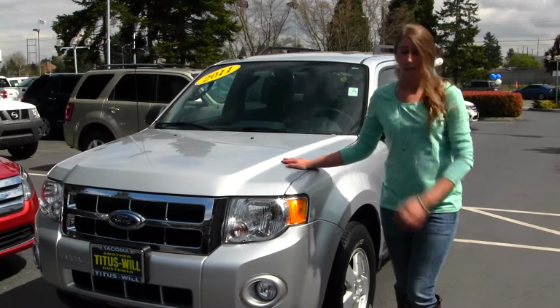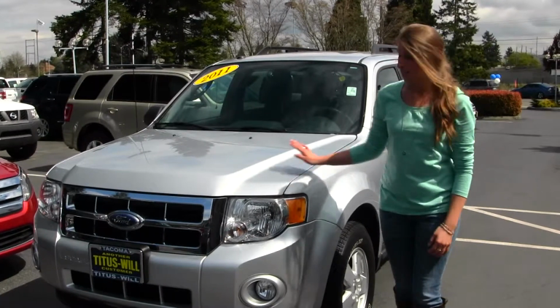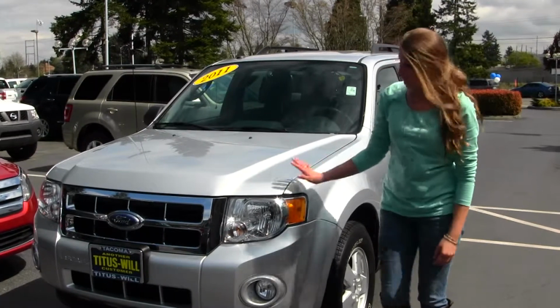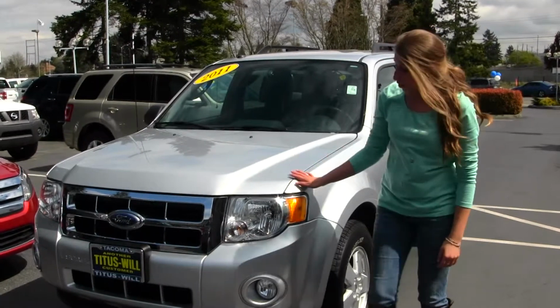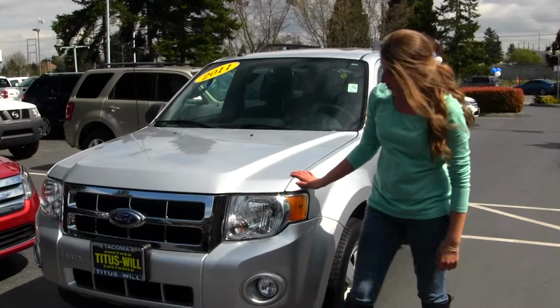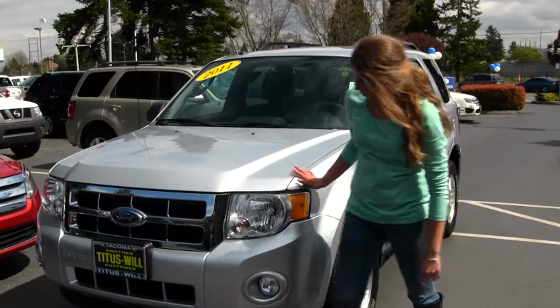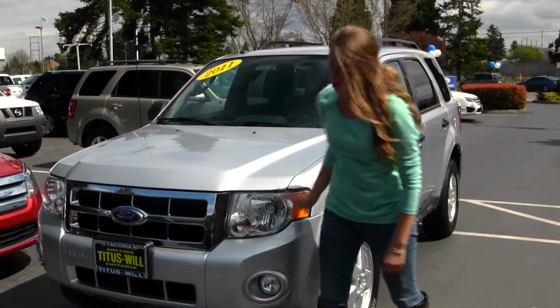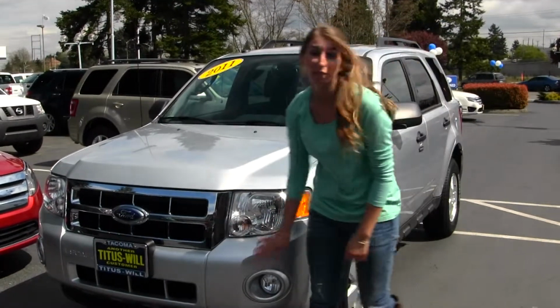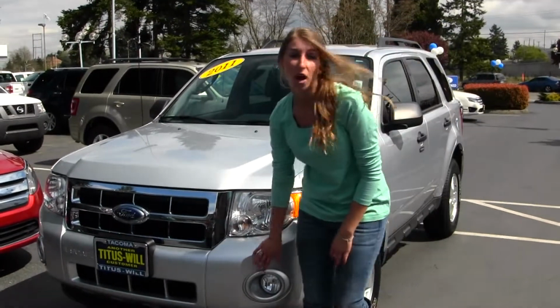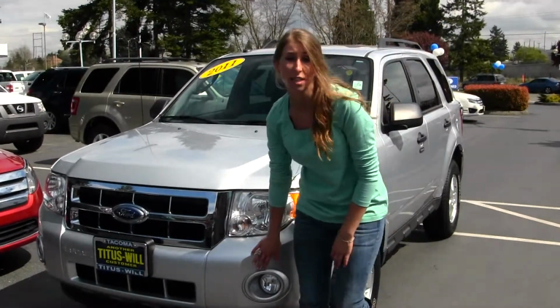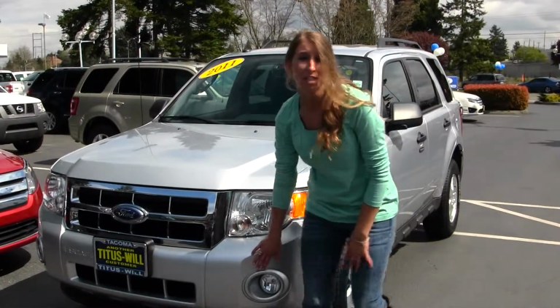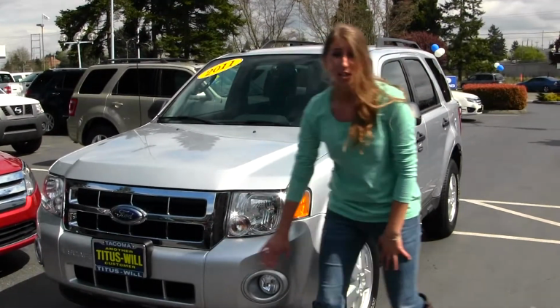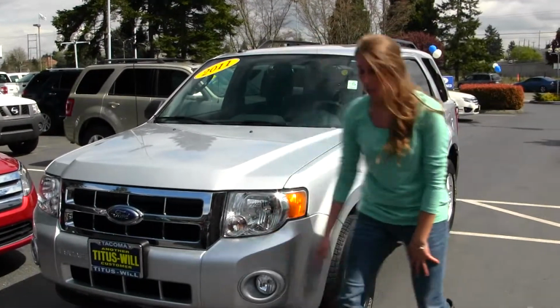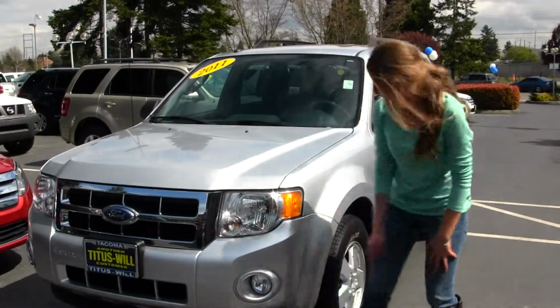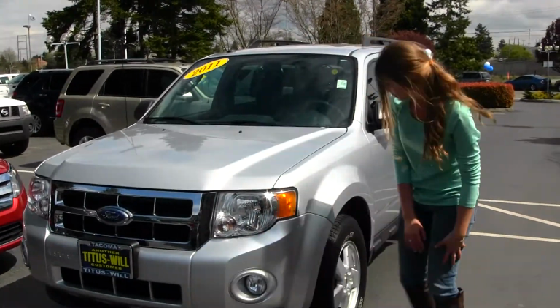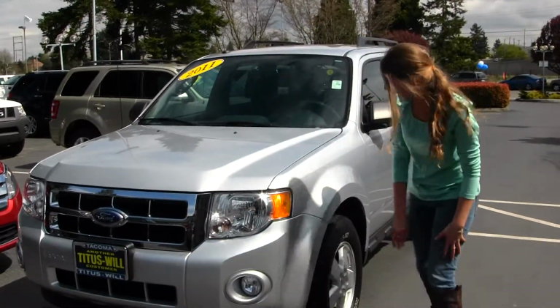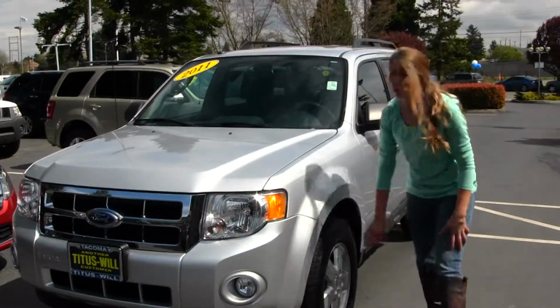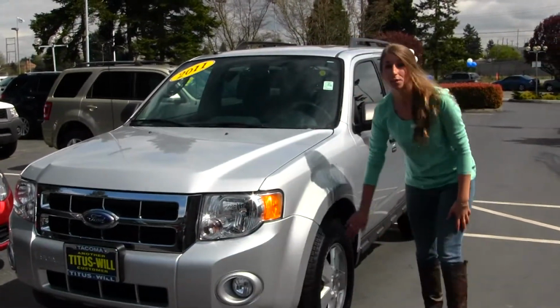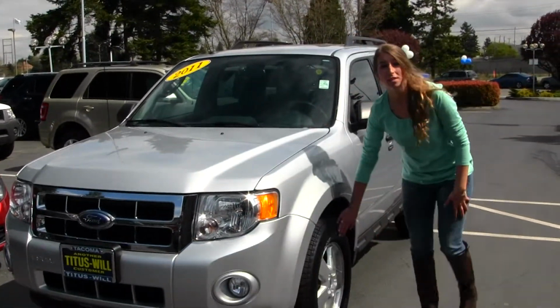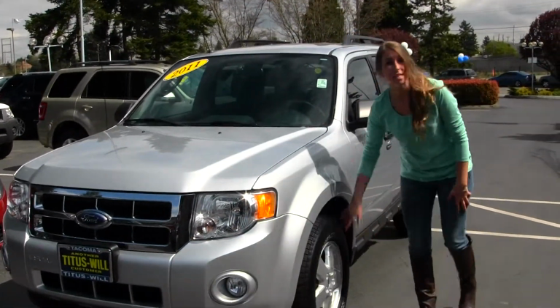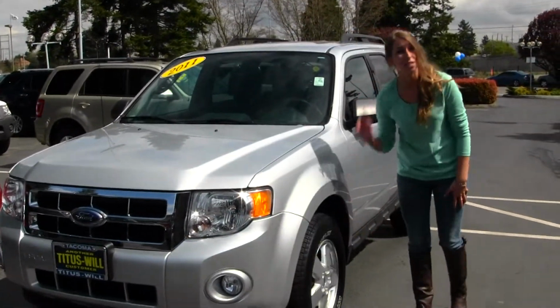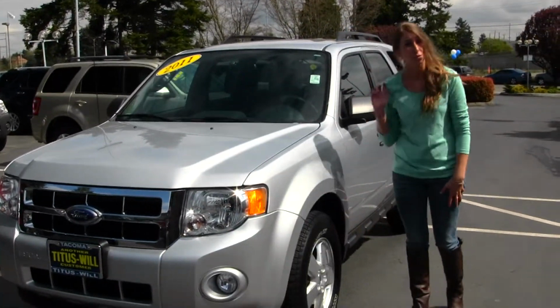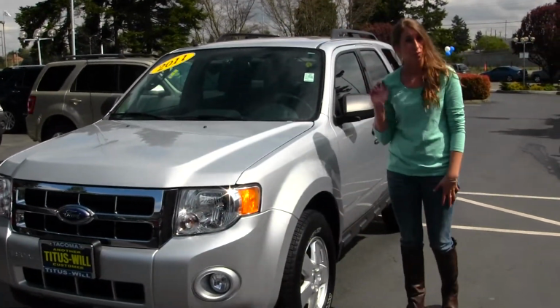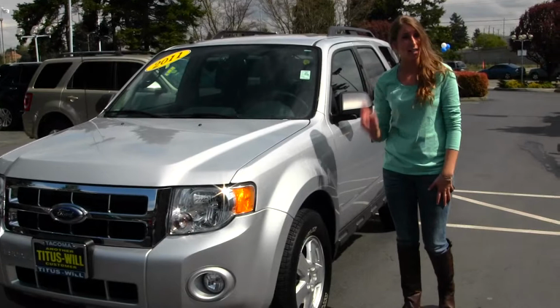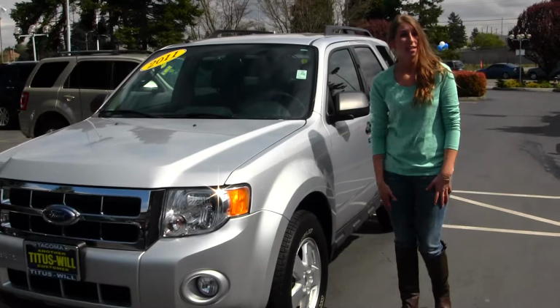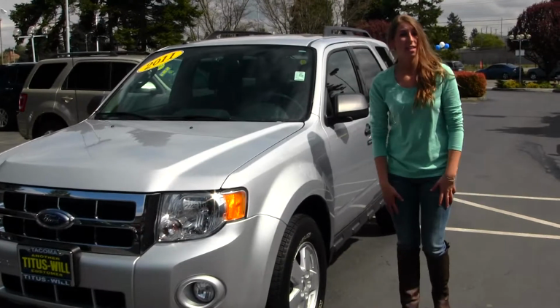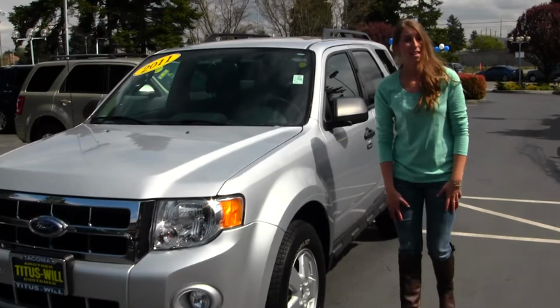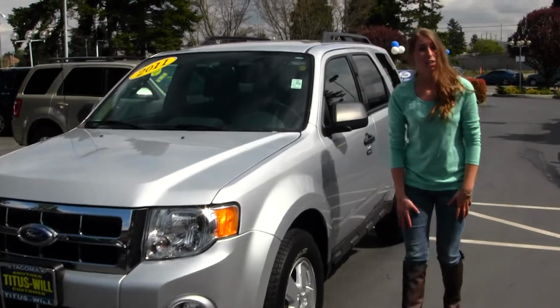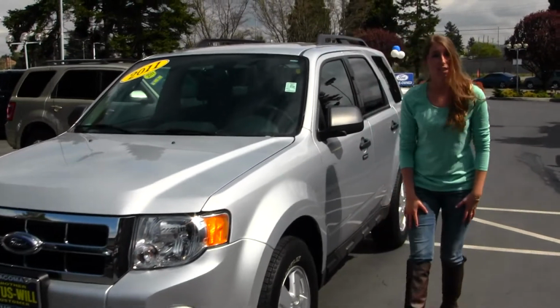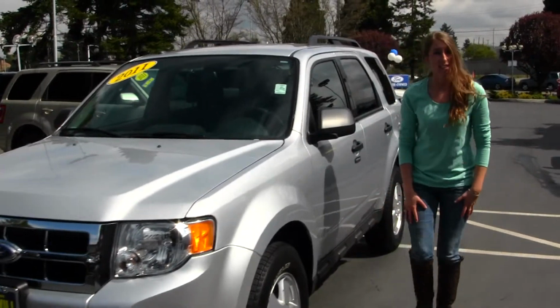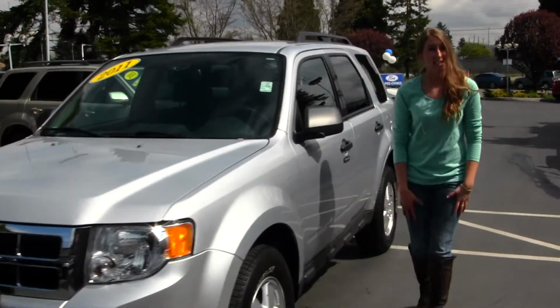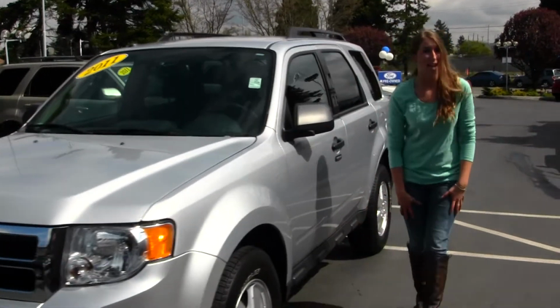This vehicle comes equipped with your fog lights. You also have your alloy wheels and a roof rack. Let's take a look on the inside.